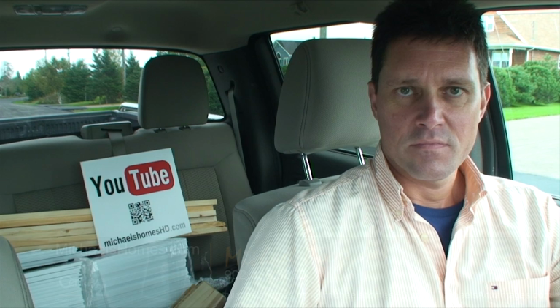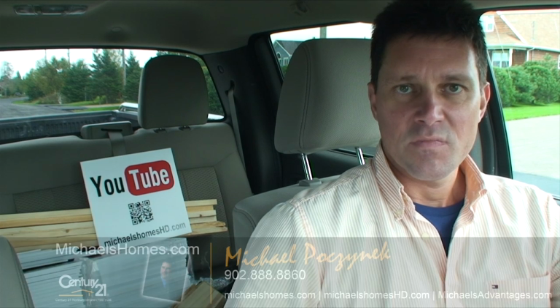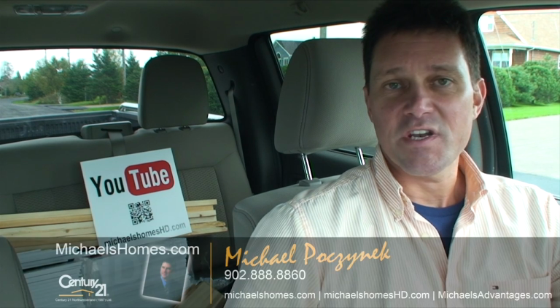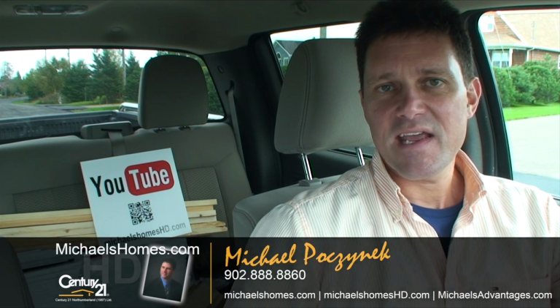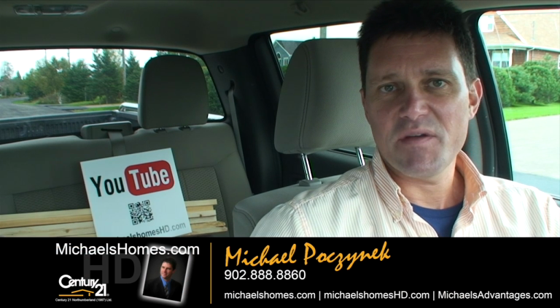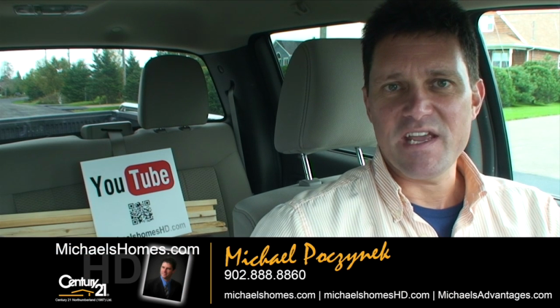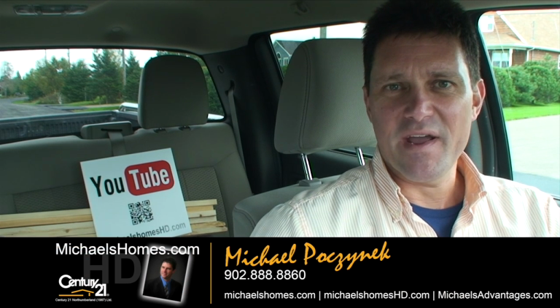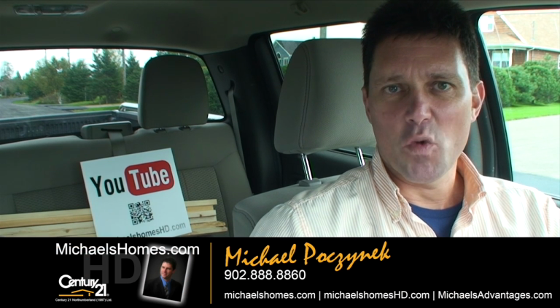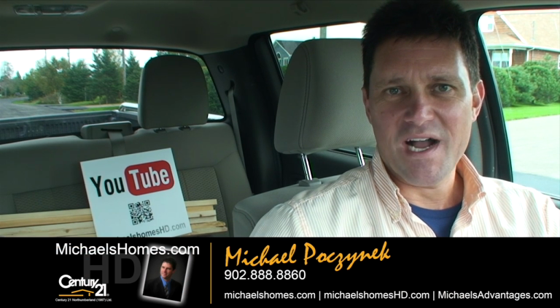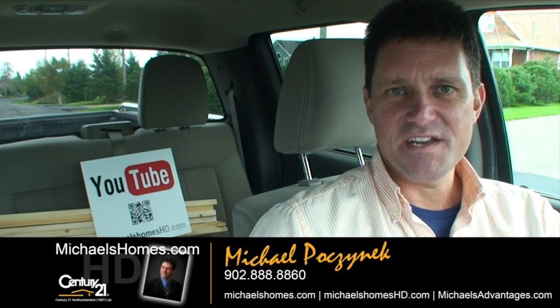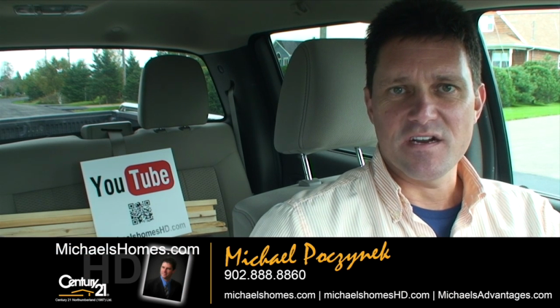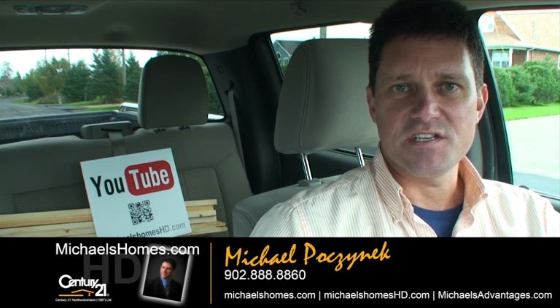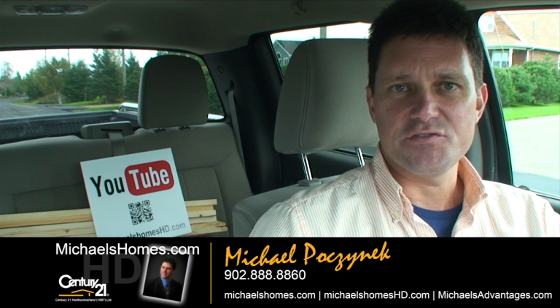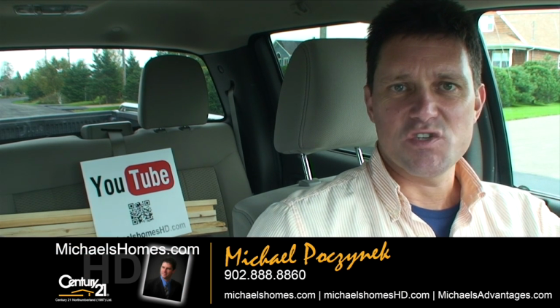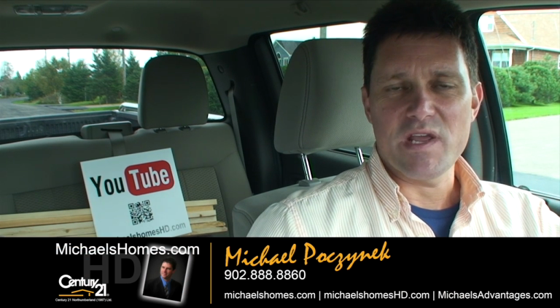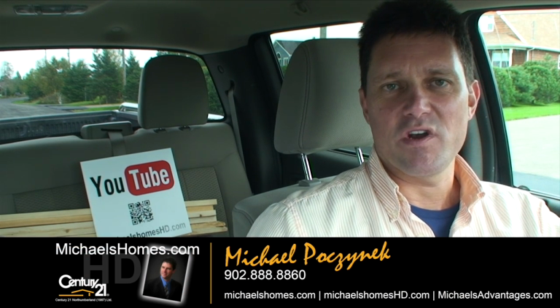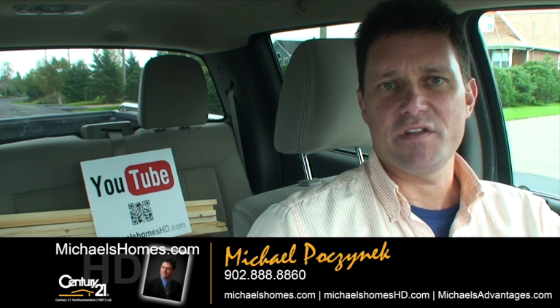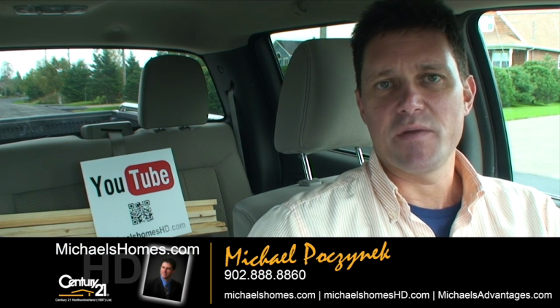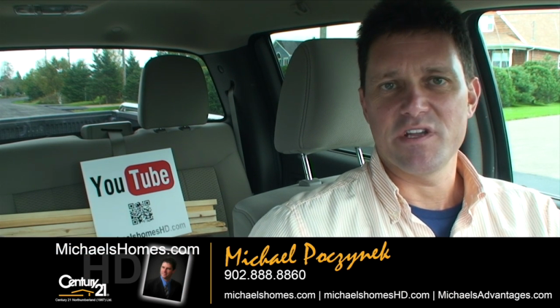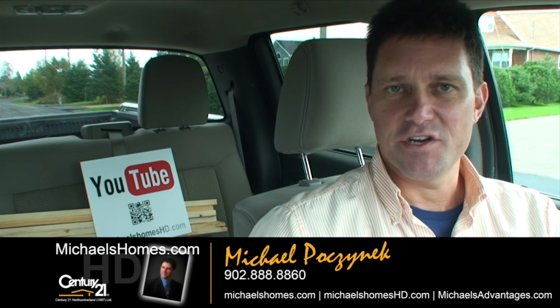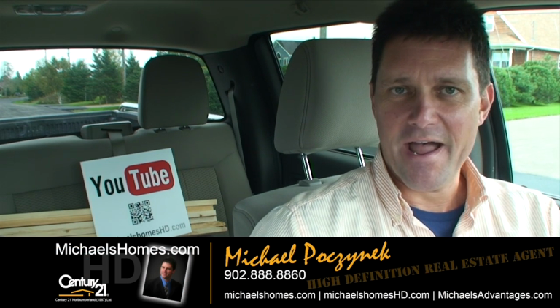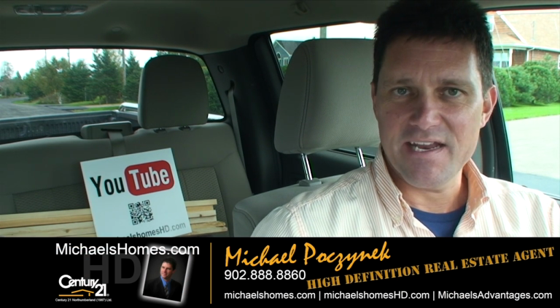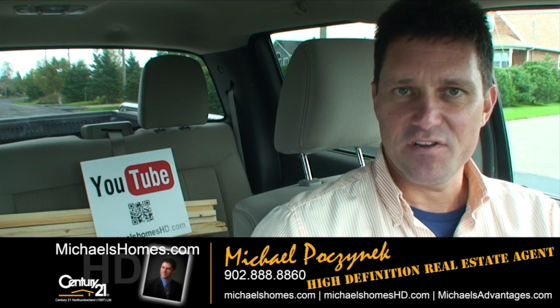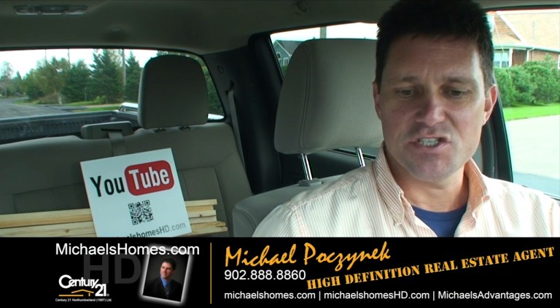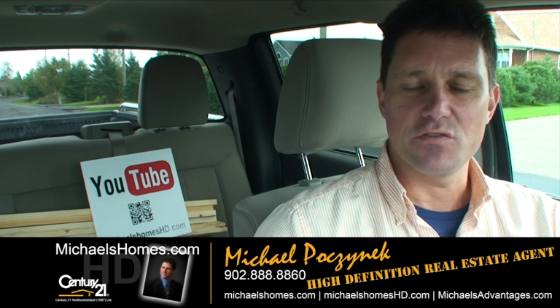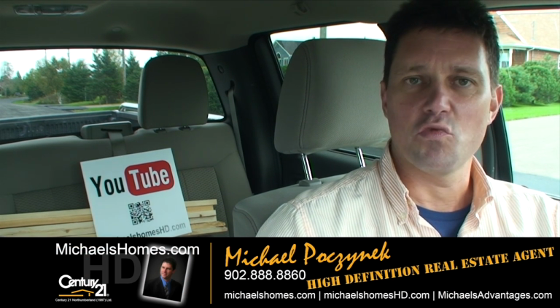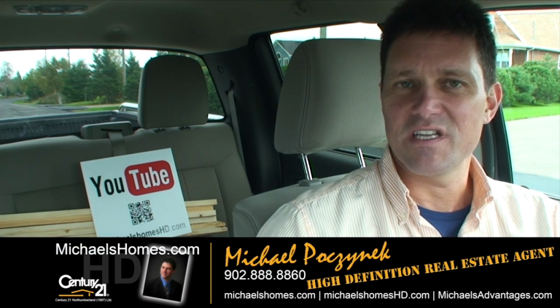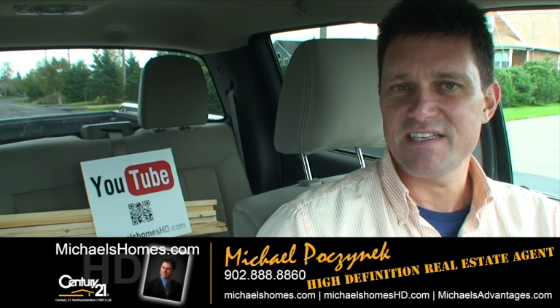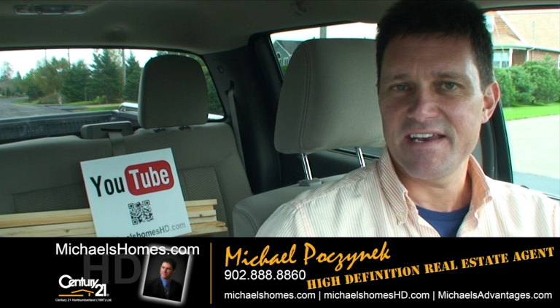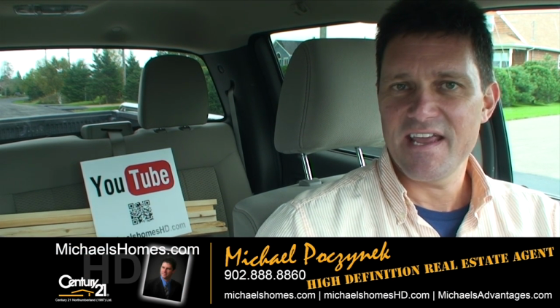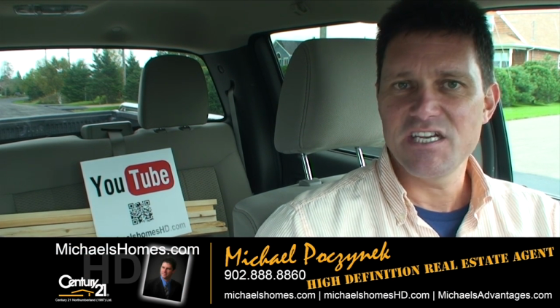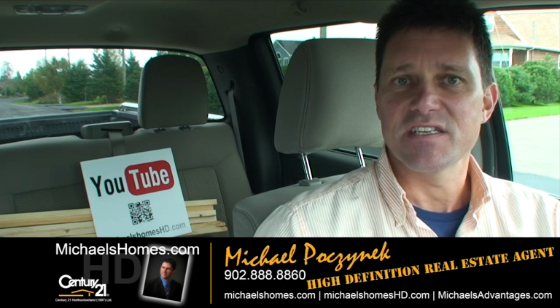Good day everybody, Michael Posnick here, Century 21 North Thumberland, your high definition real estate agent.